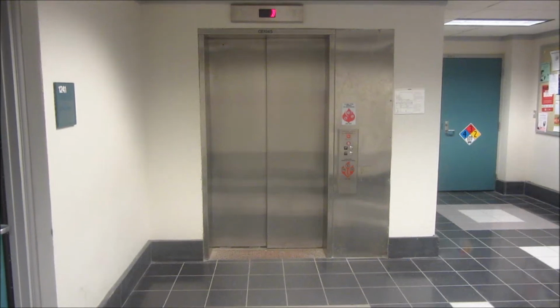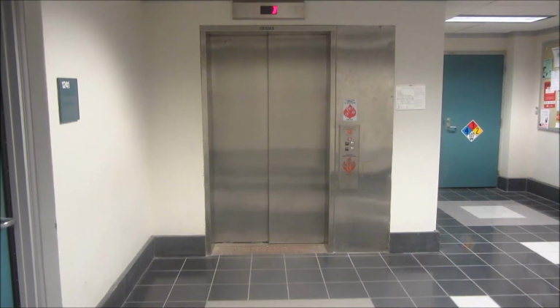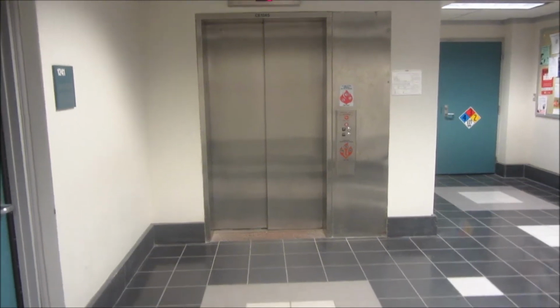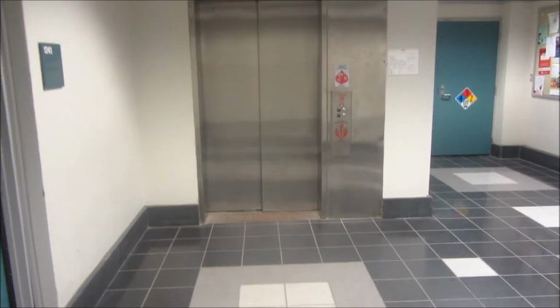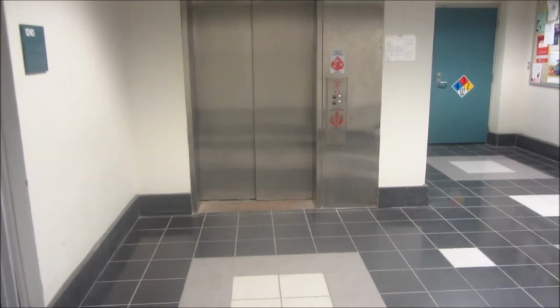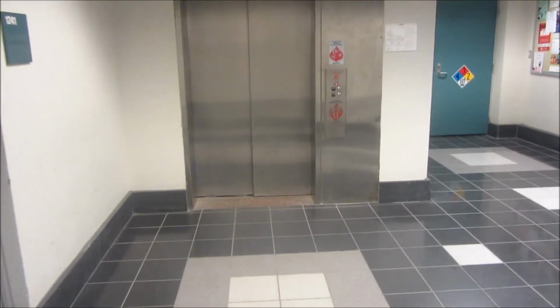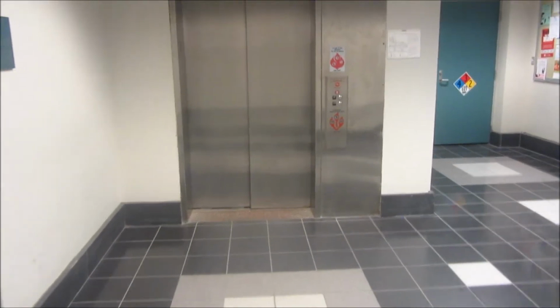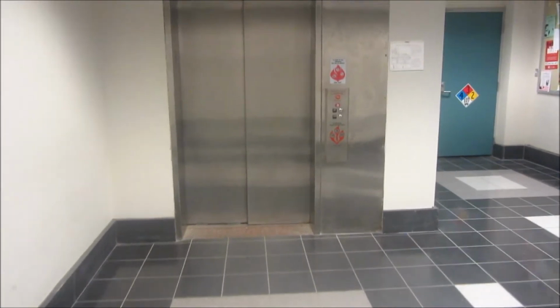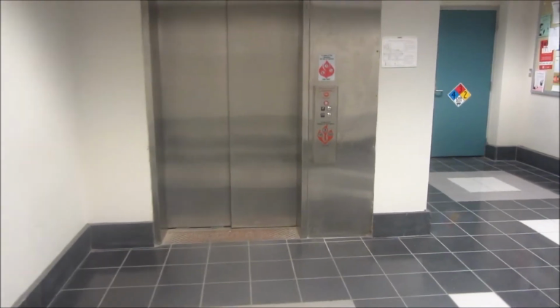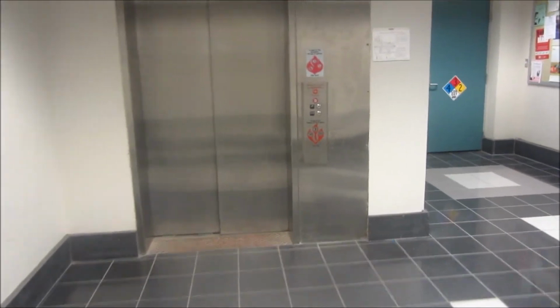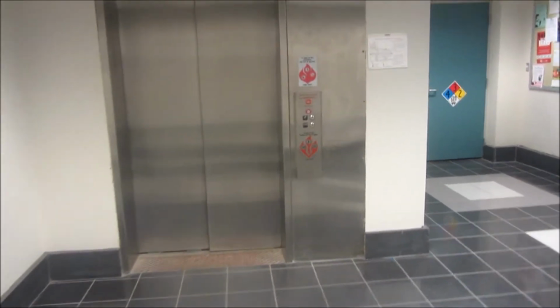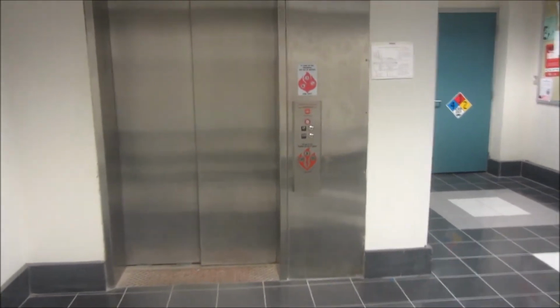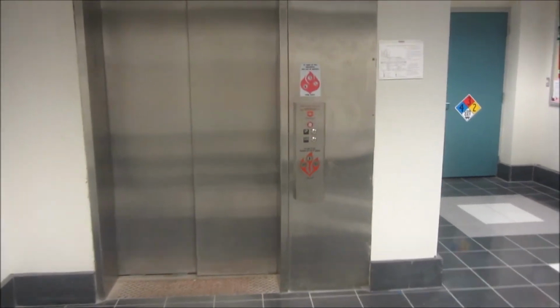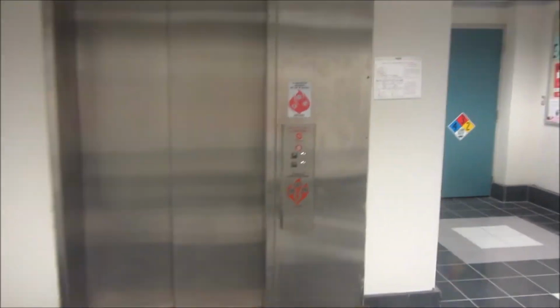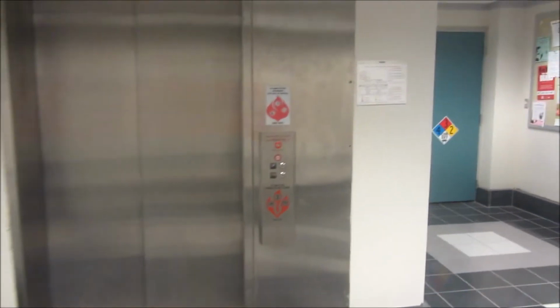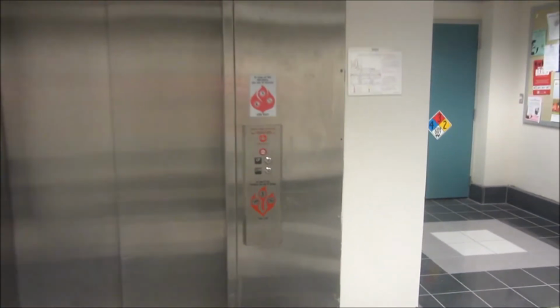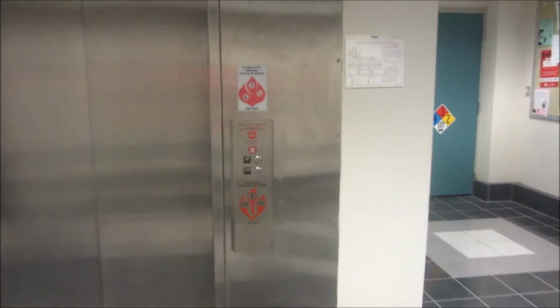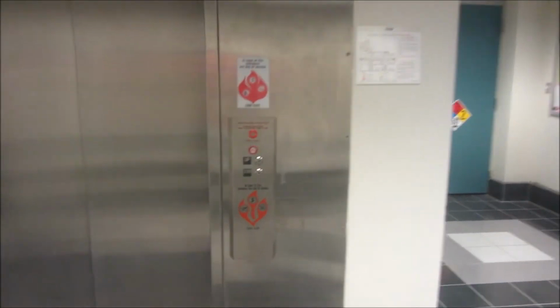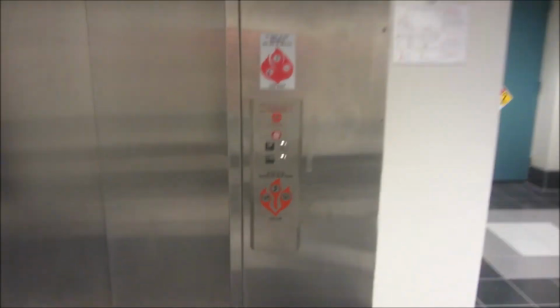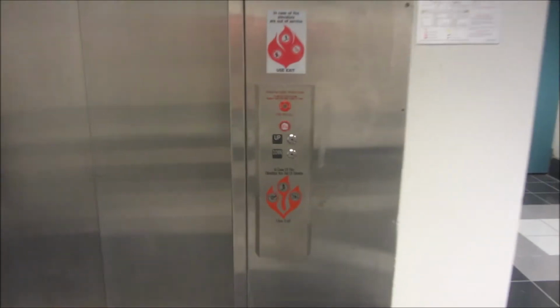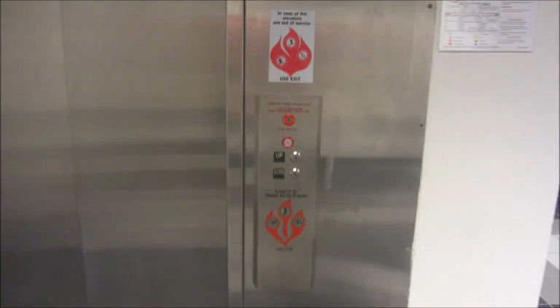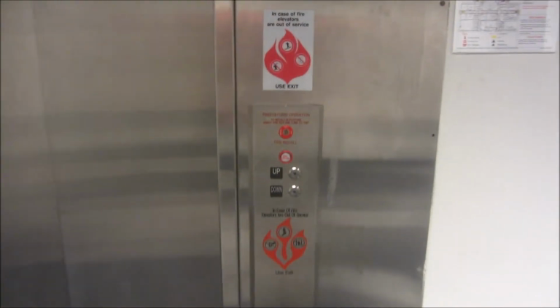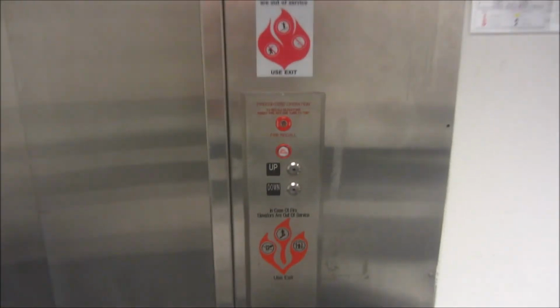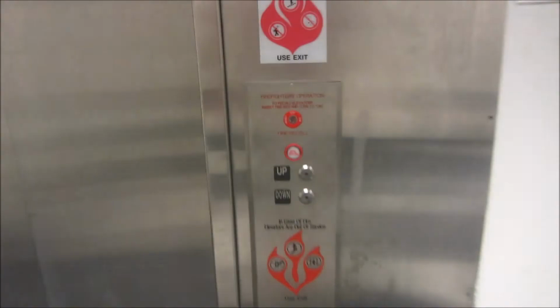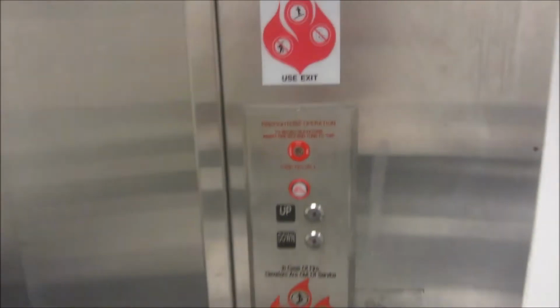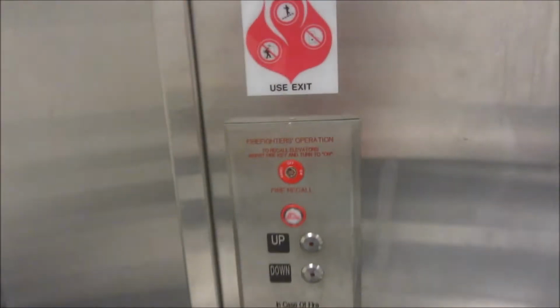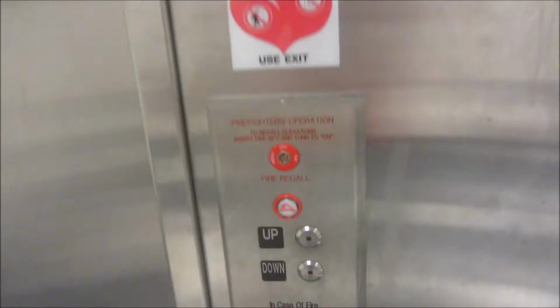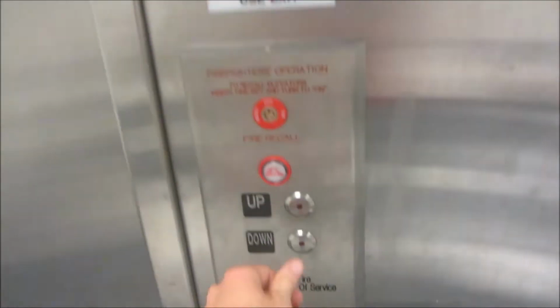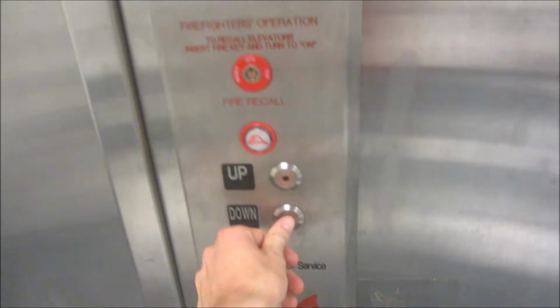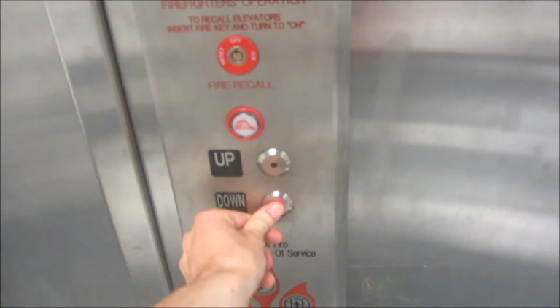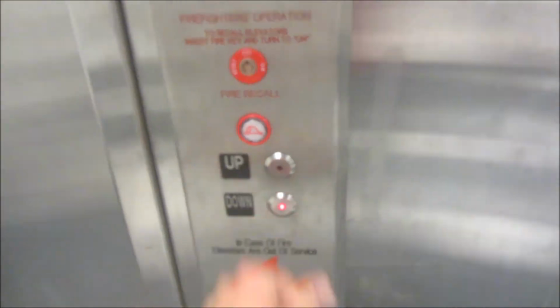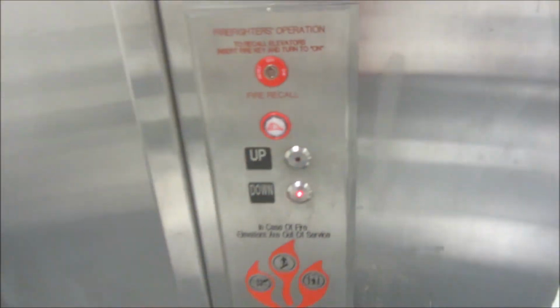This is the elevator at Gilman Hall. It's Iowa — Iowa State University.